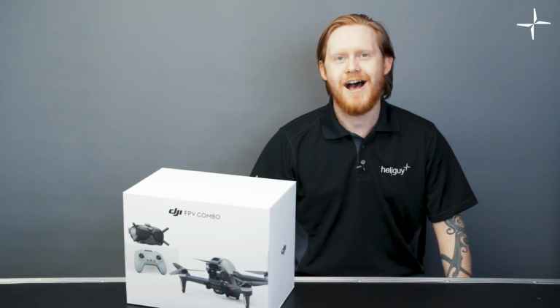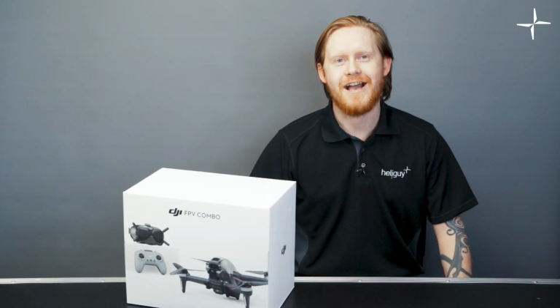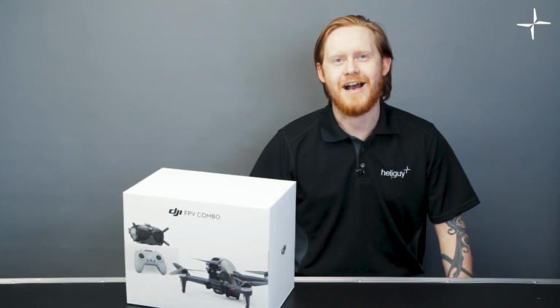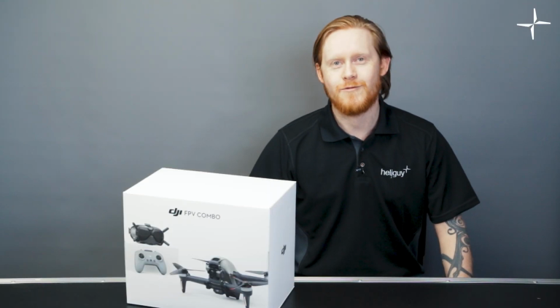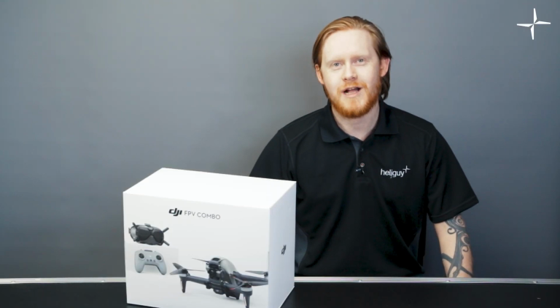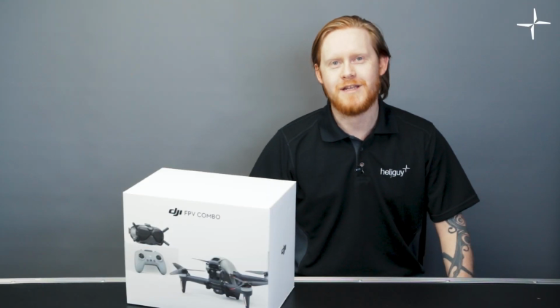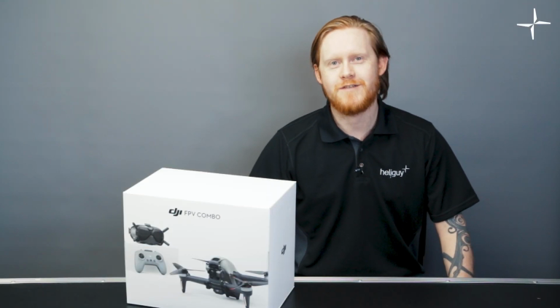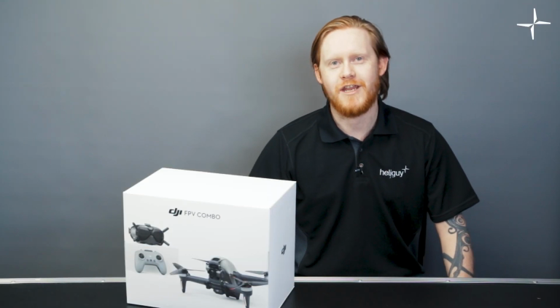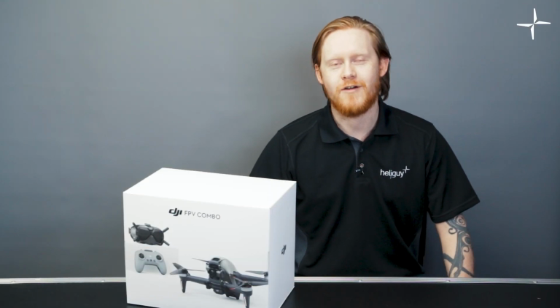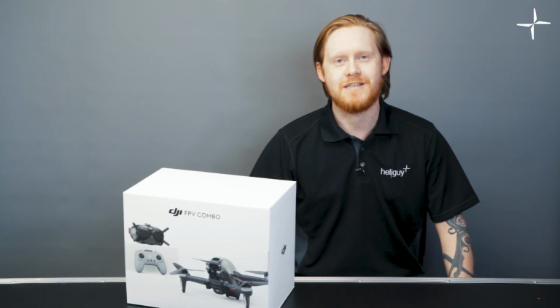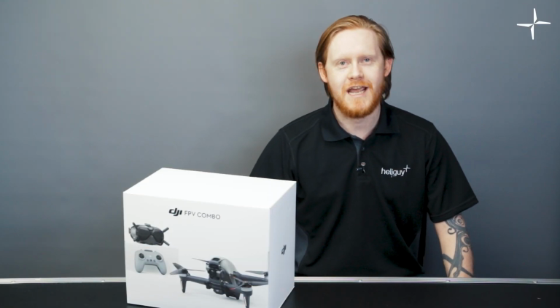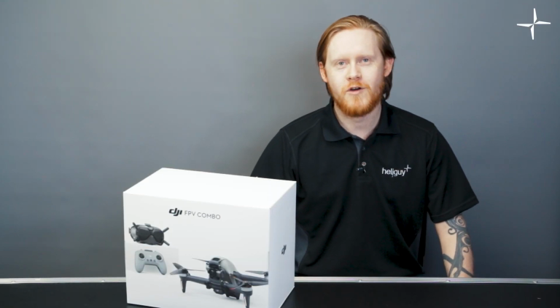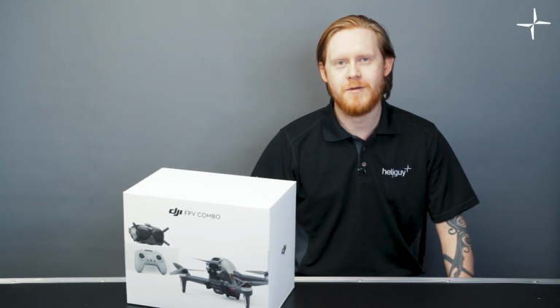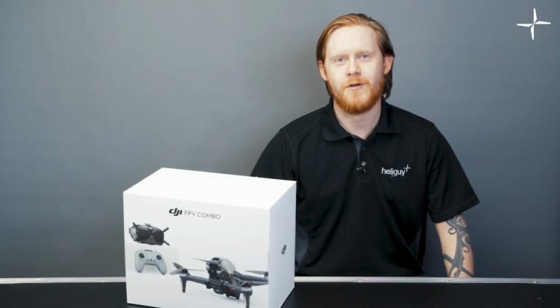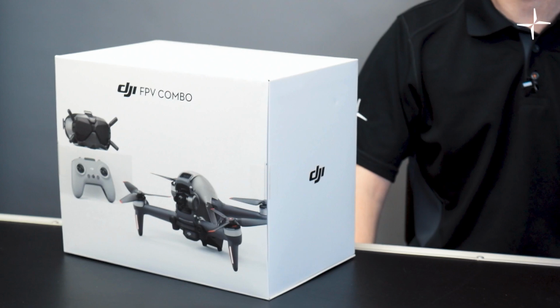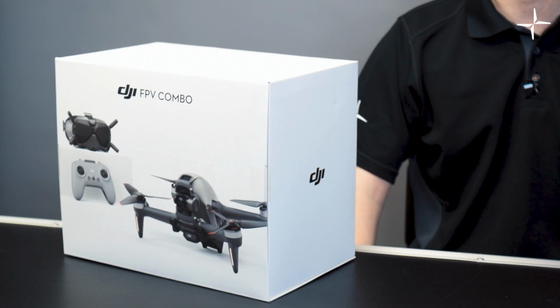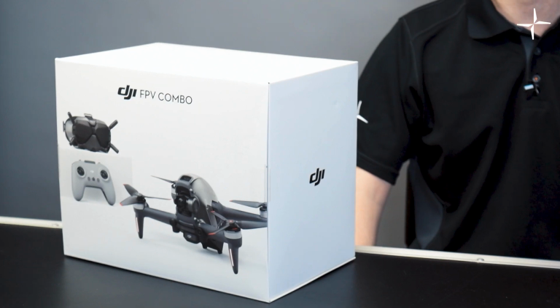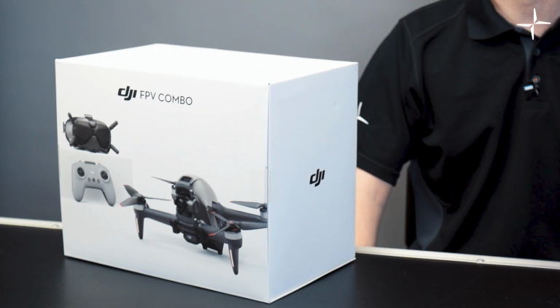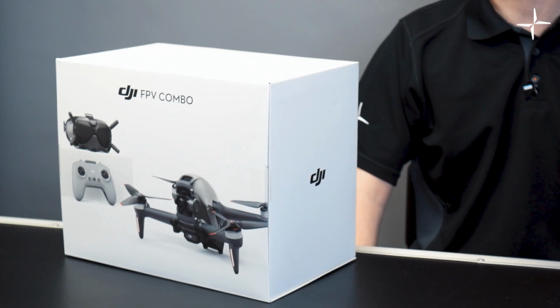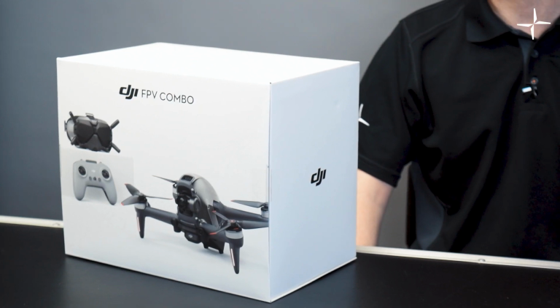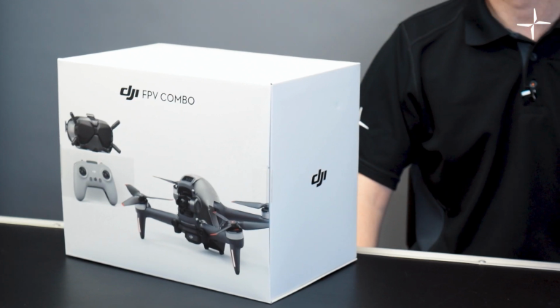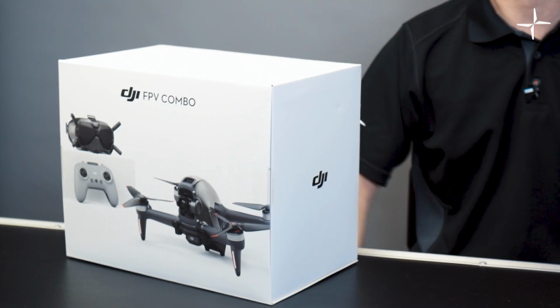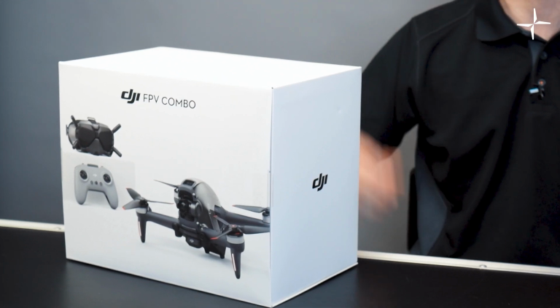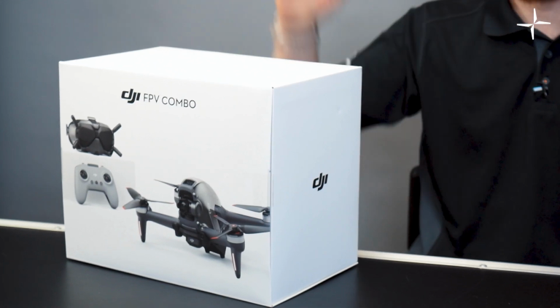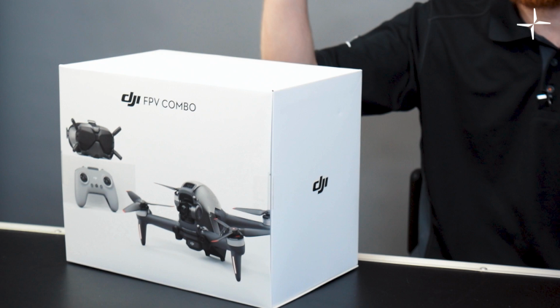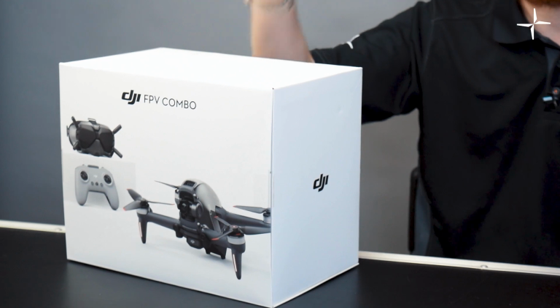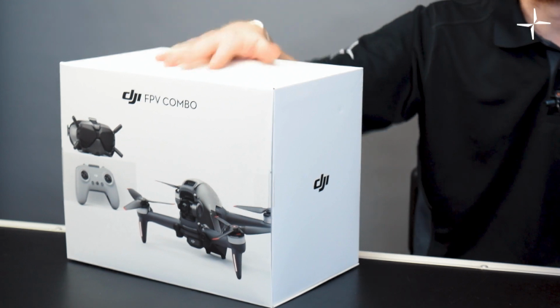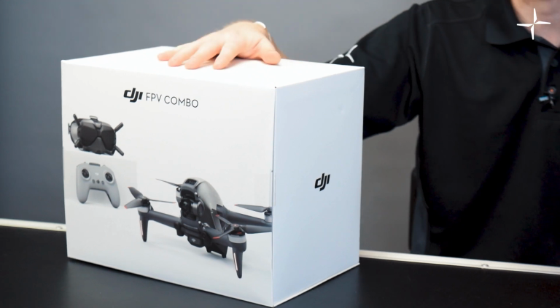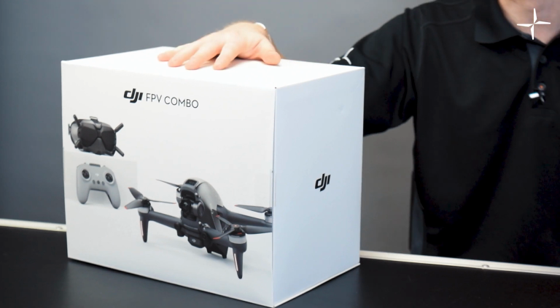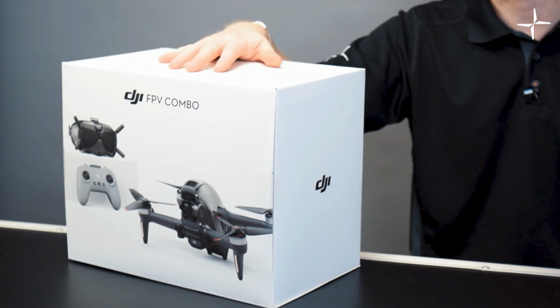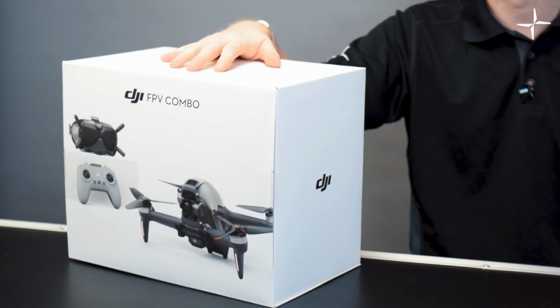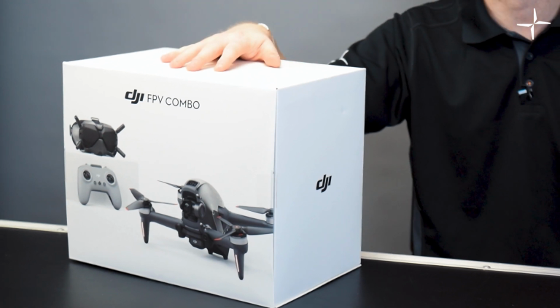Hi guys, welcome to this video. Today we're going to be doing an overview of the brand new DJI FPV drone.